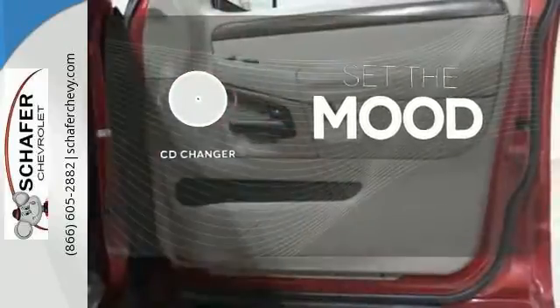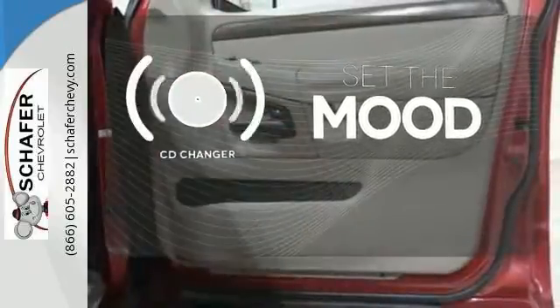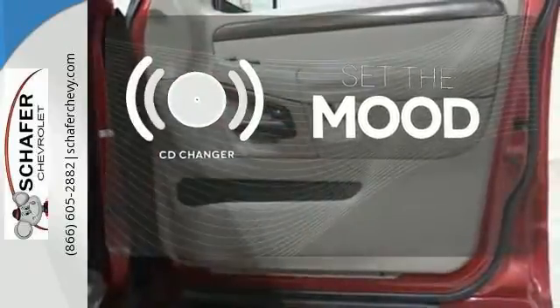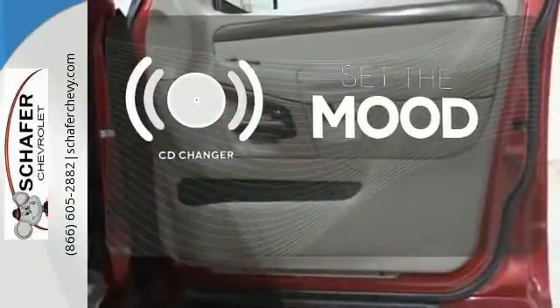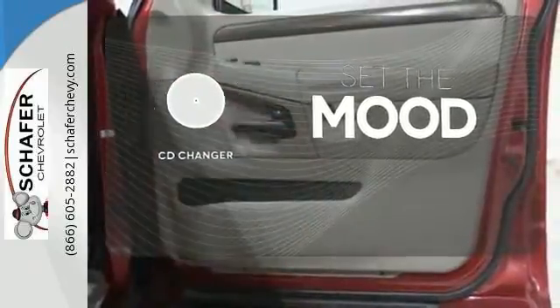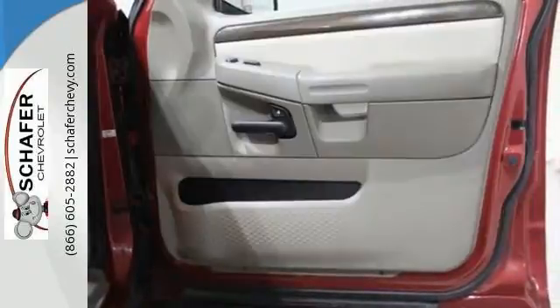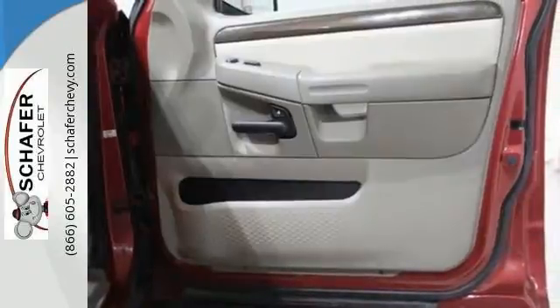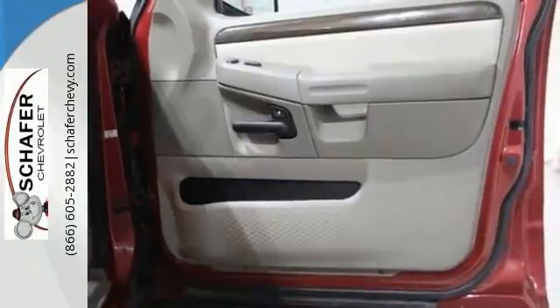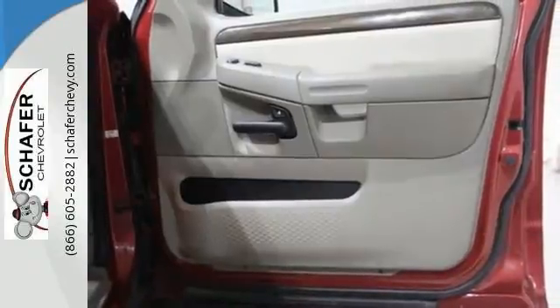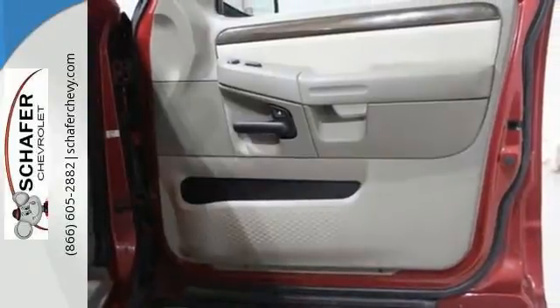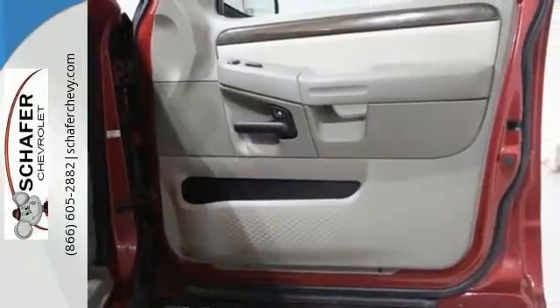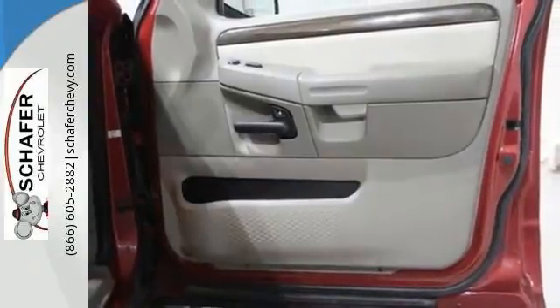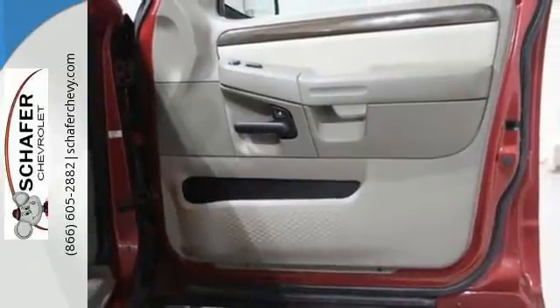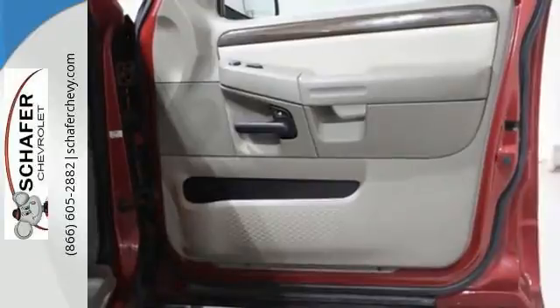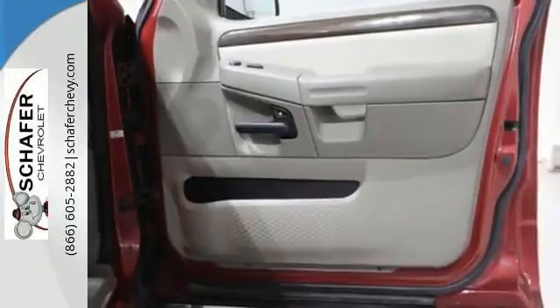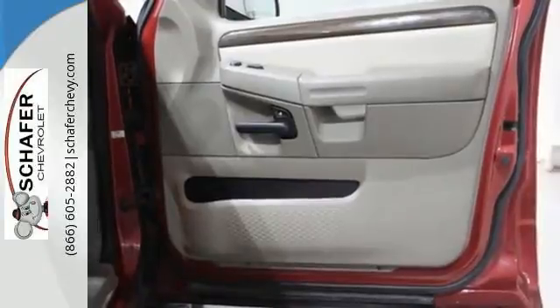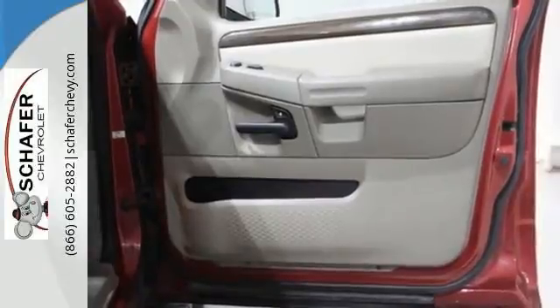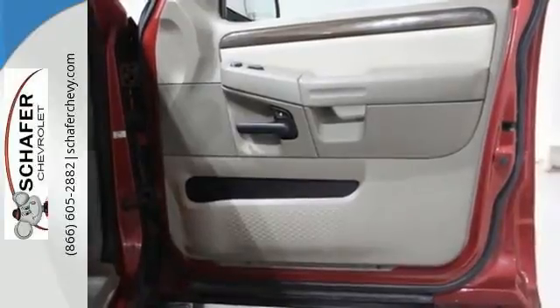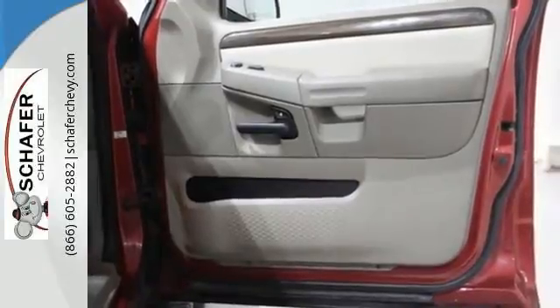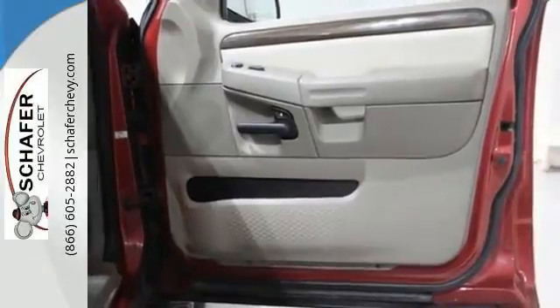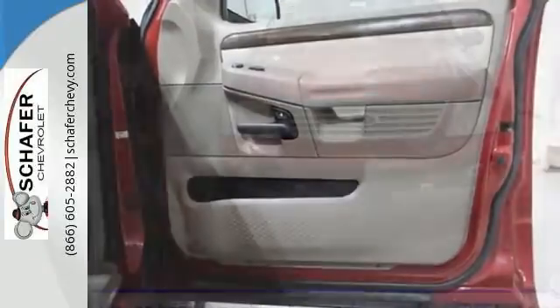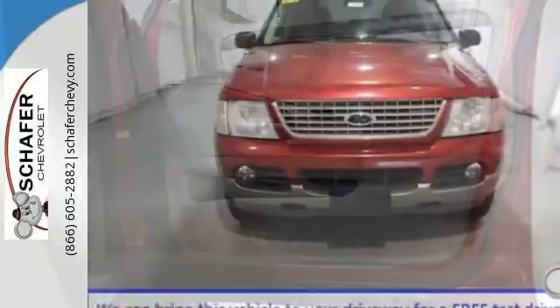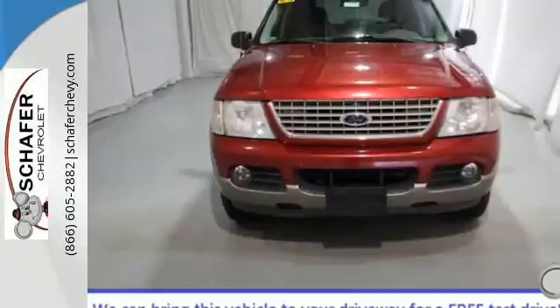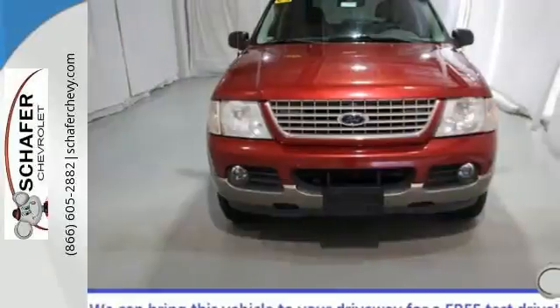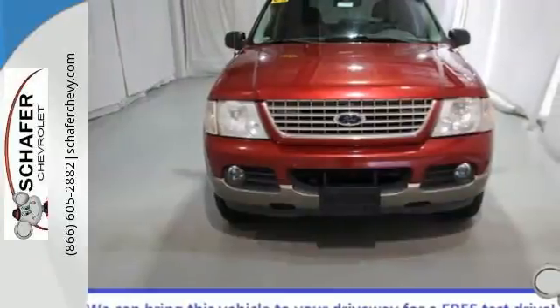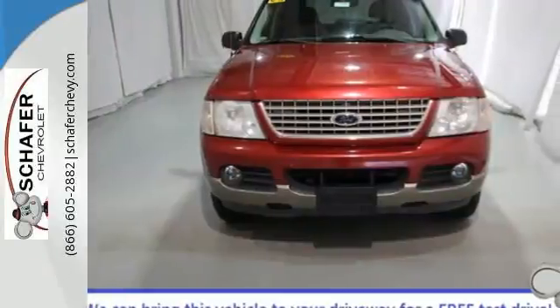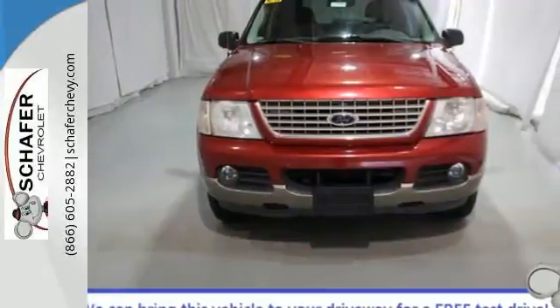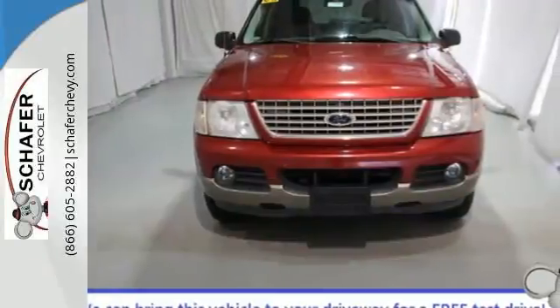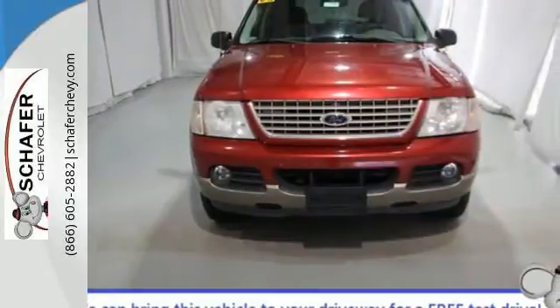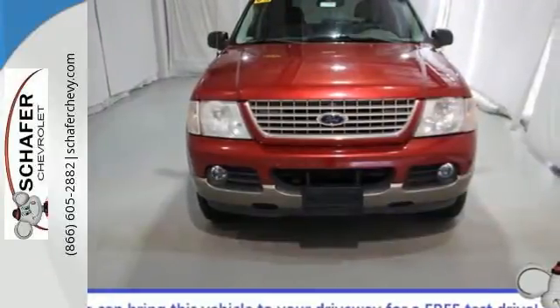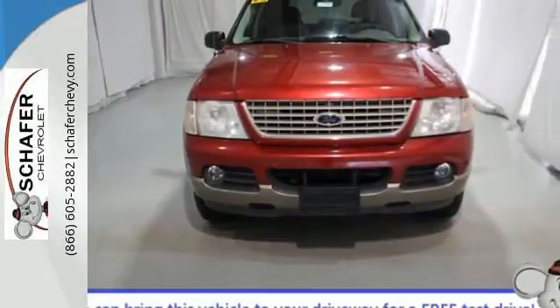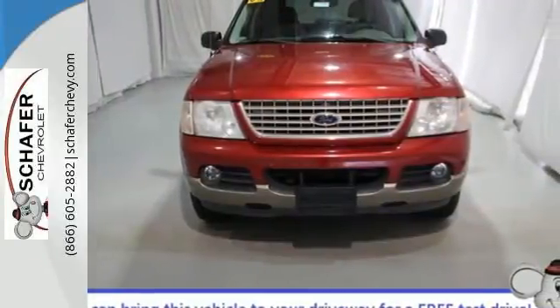The possibilities are endless in this 2002 Ford Explorer. Test drive it today.